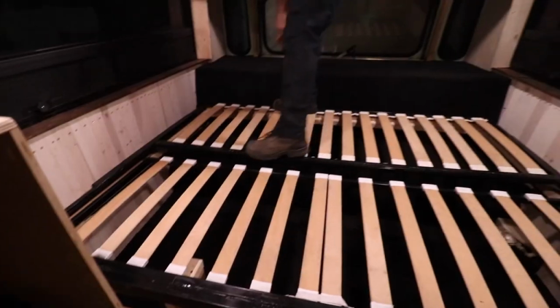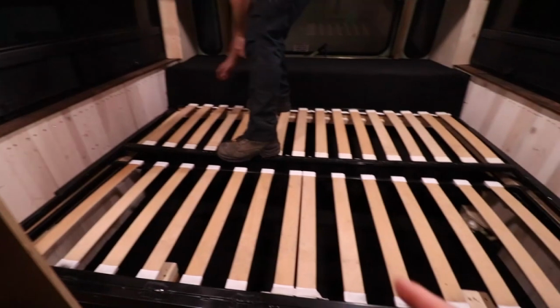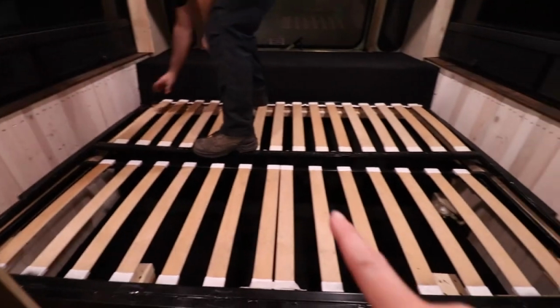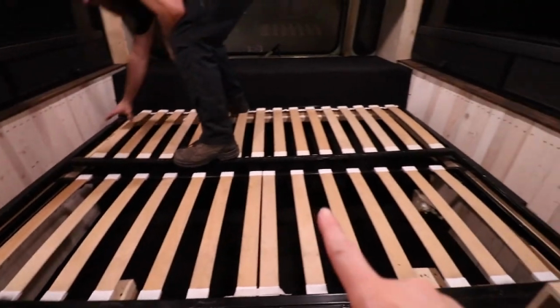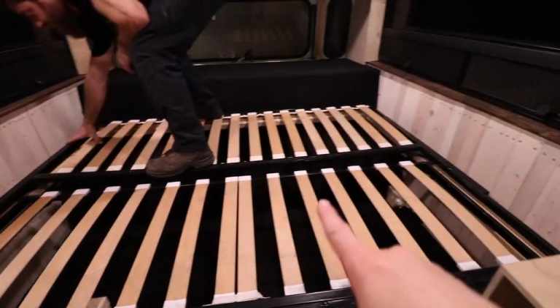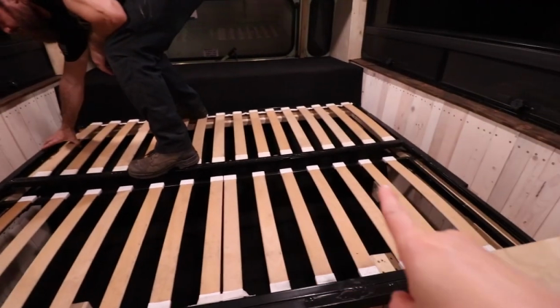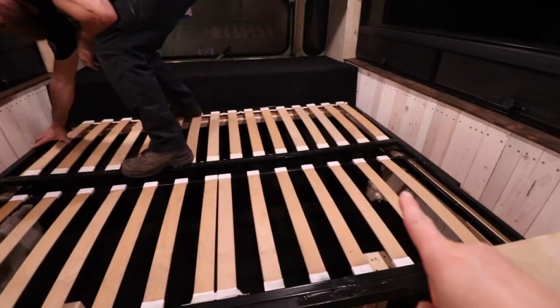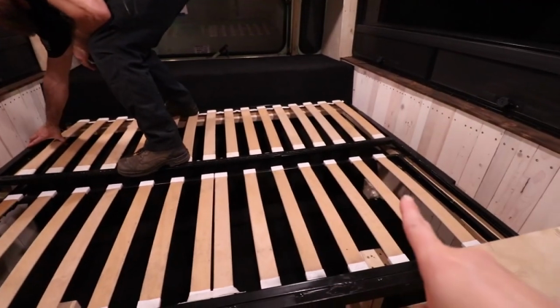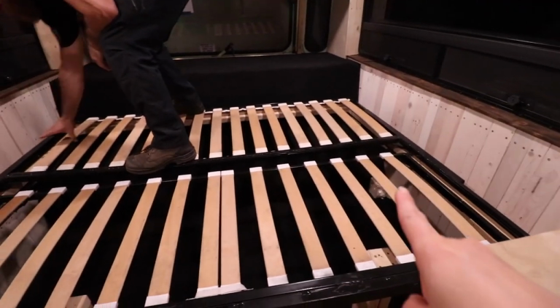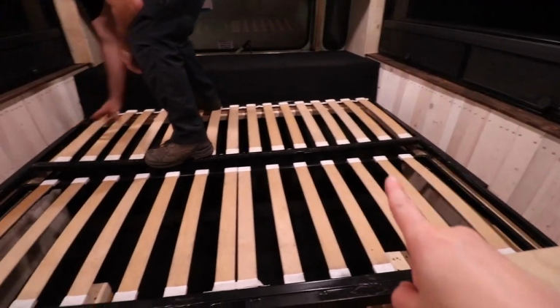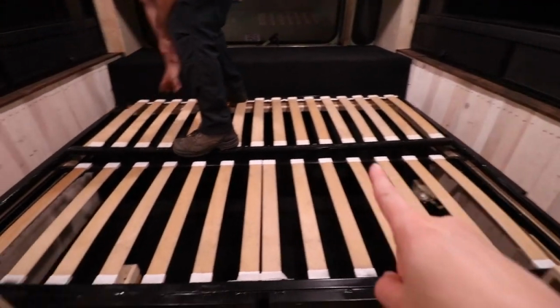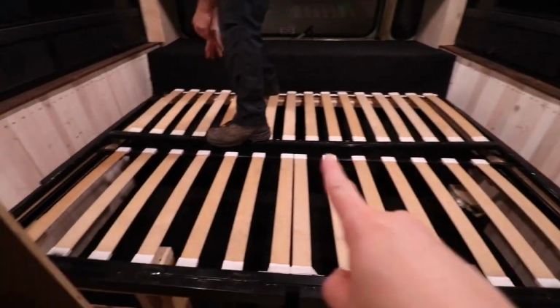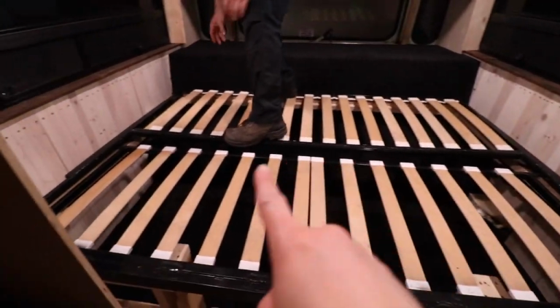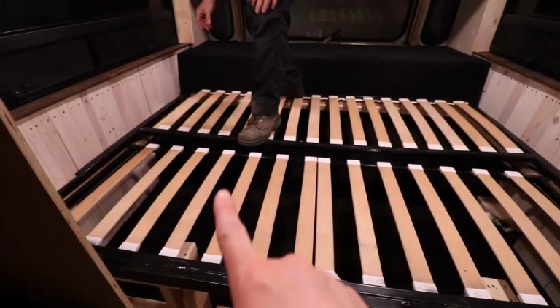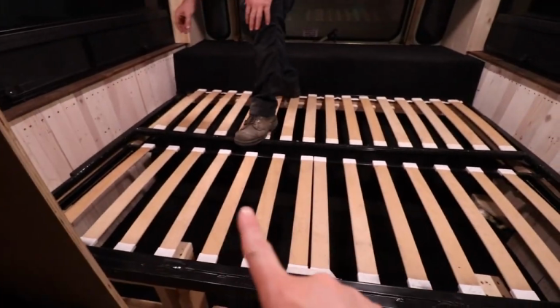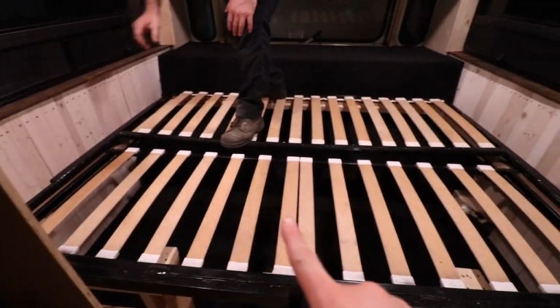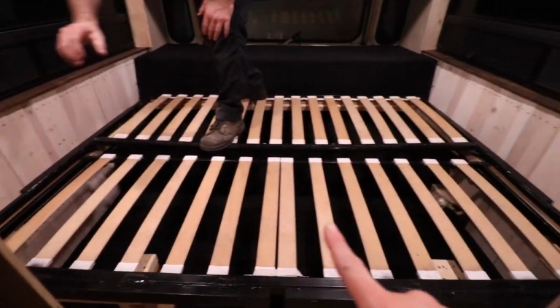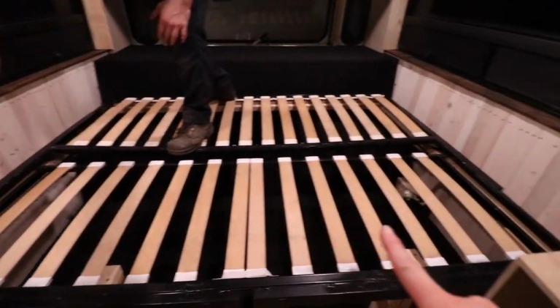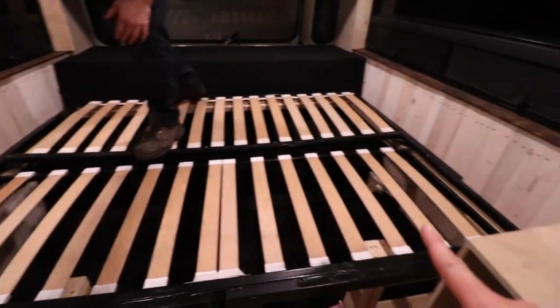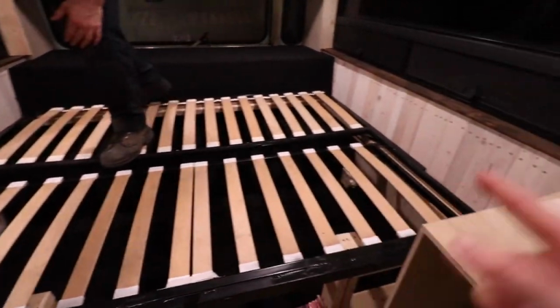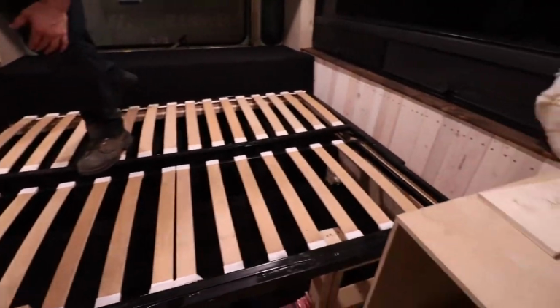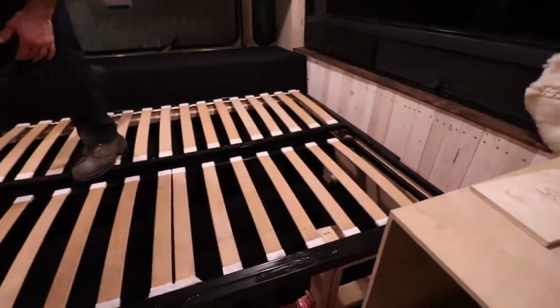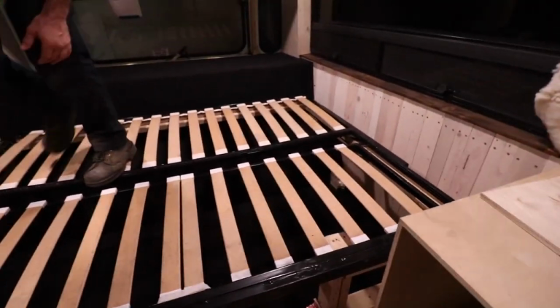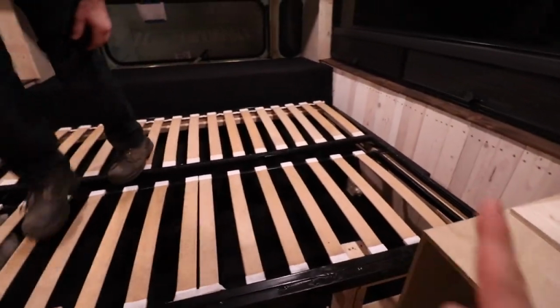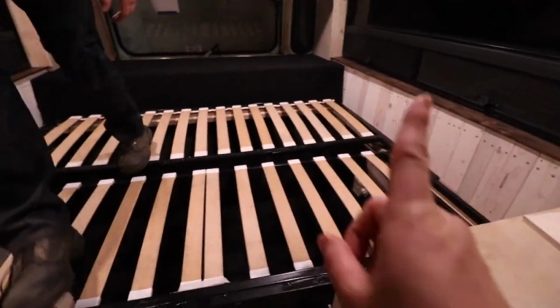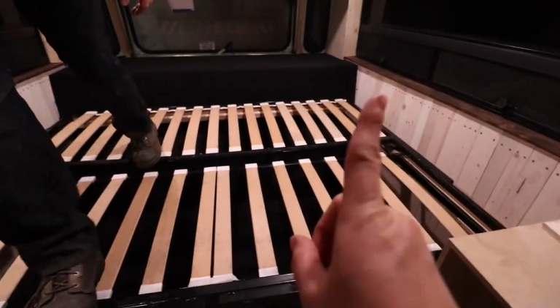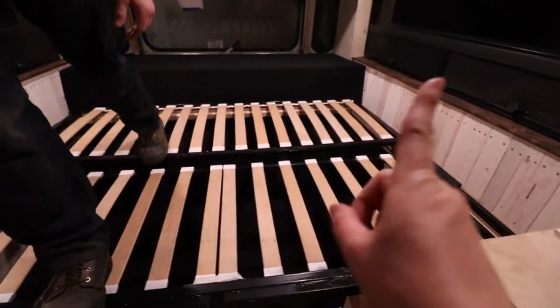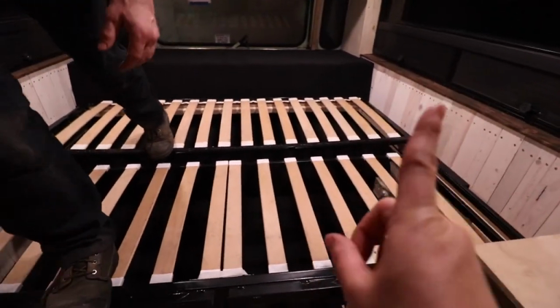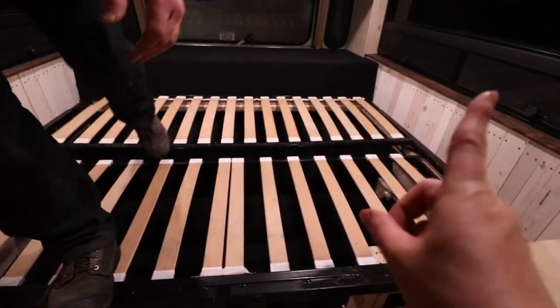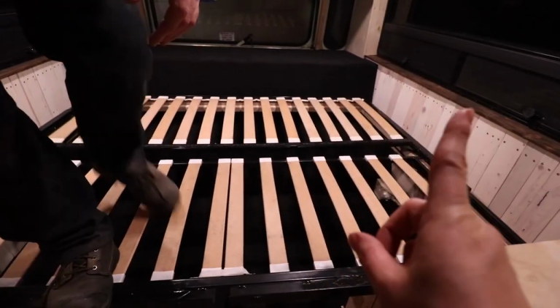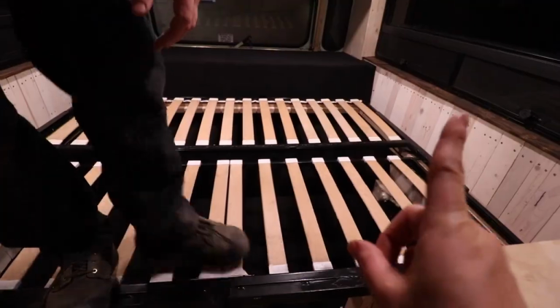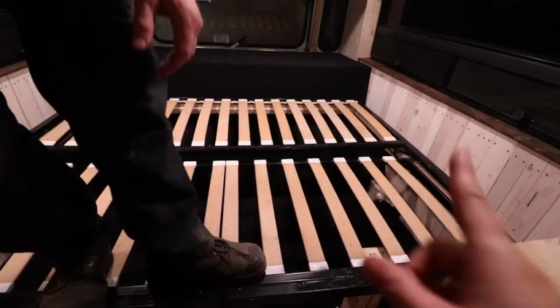If you haven't seen their video where they built the bed contraption, check it out right here.